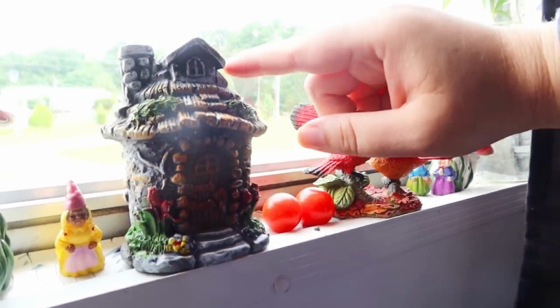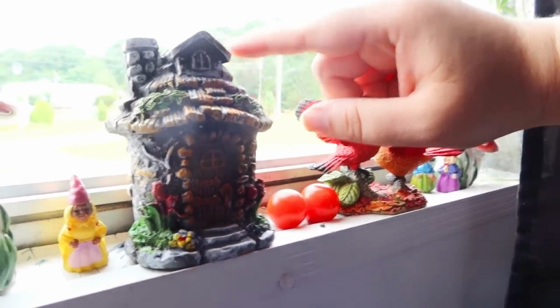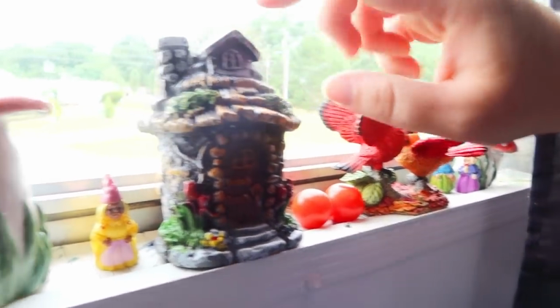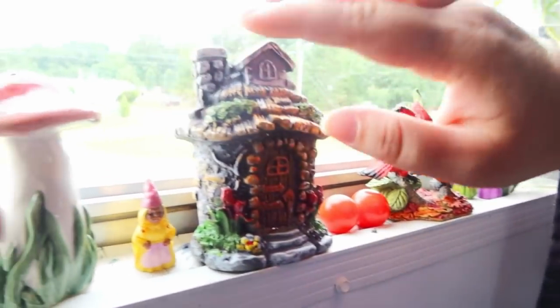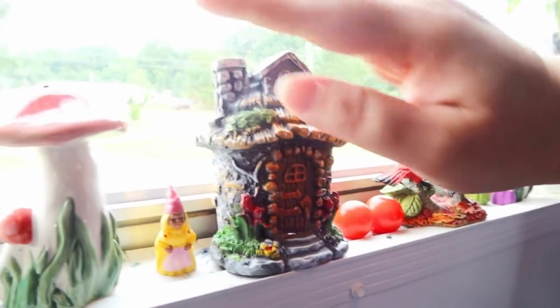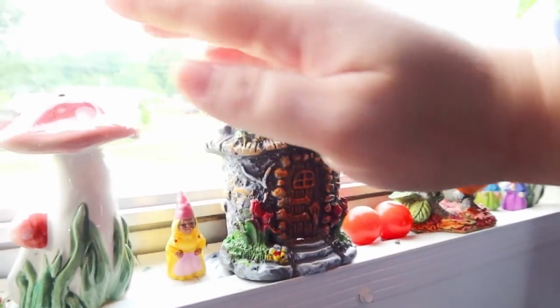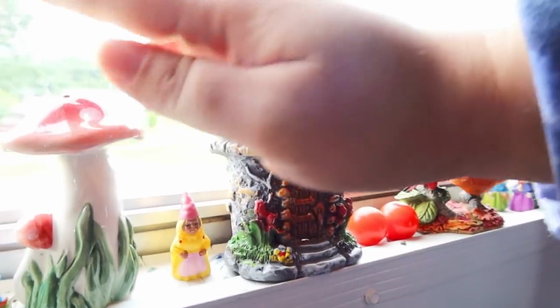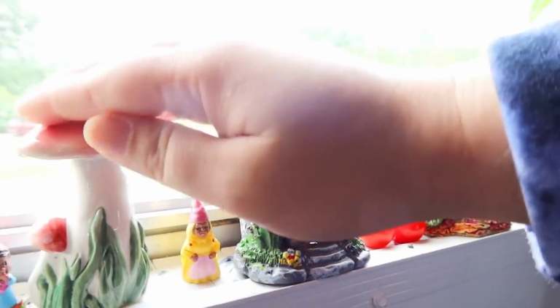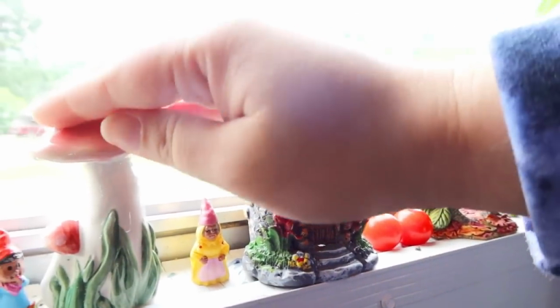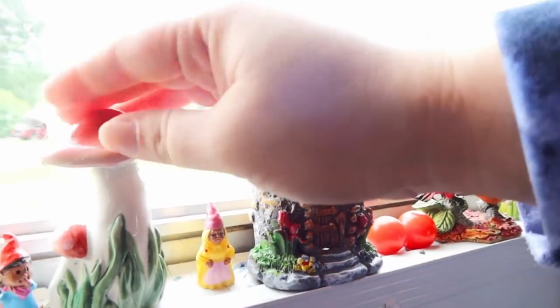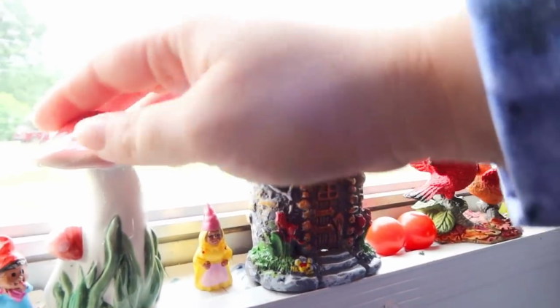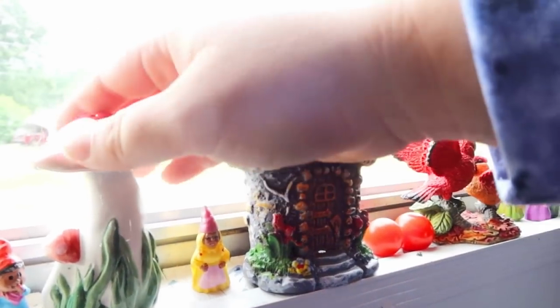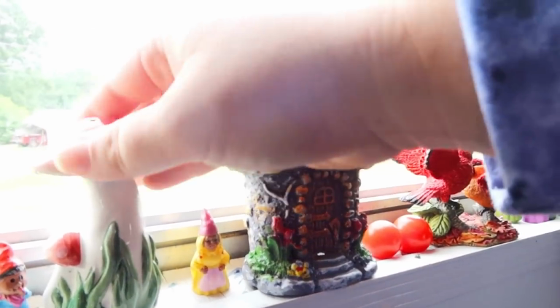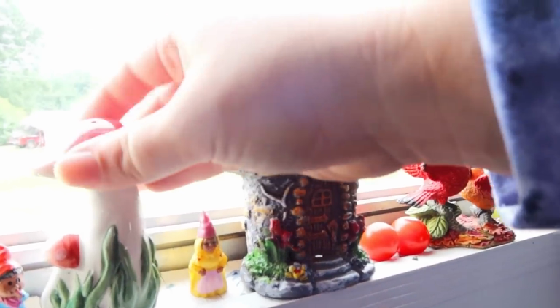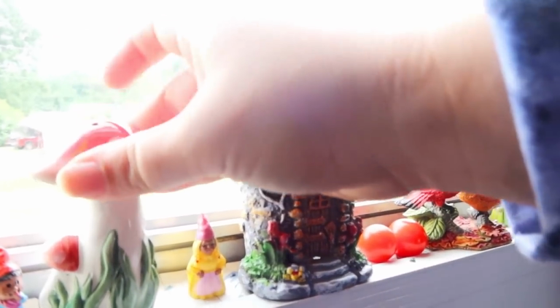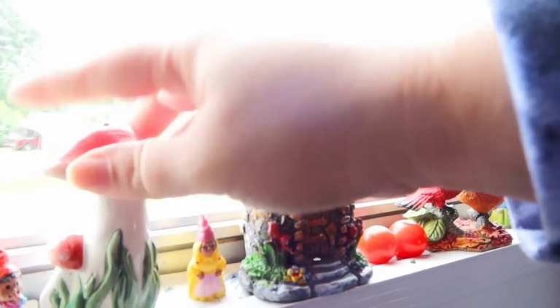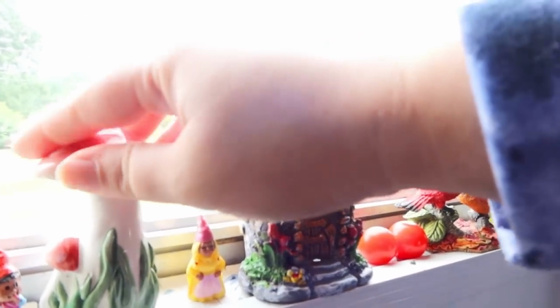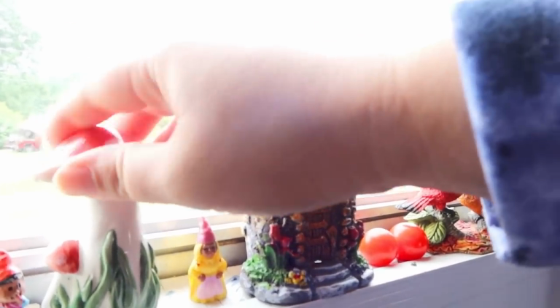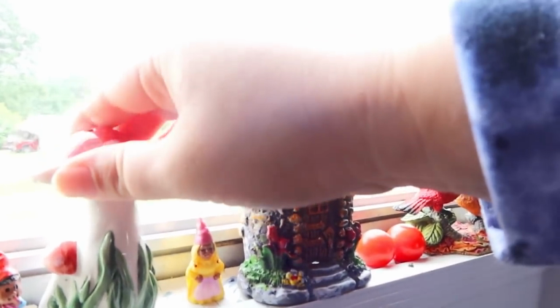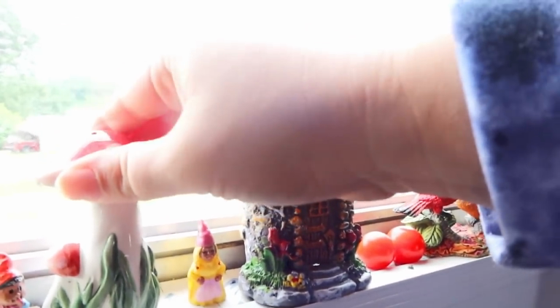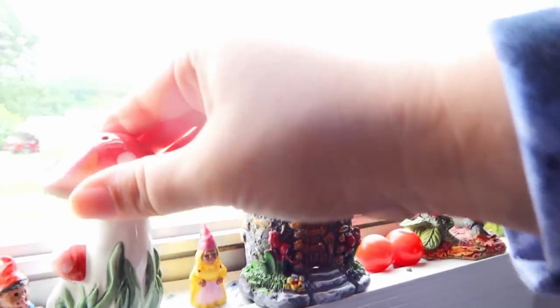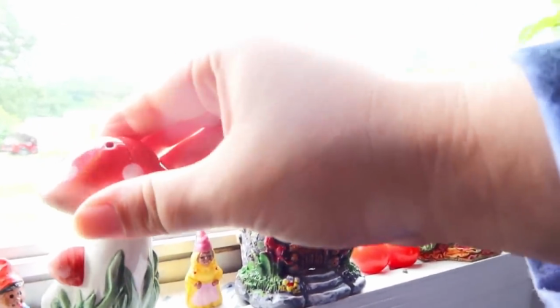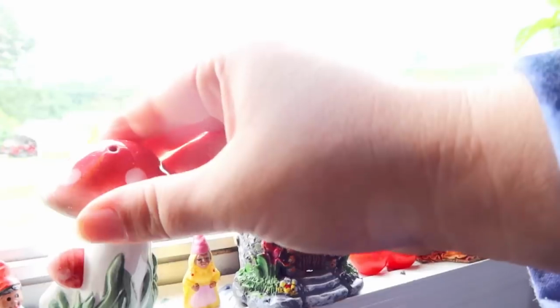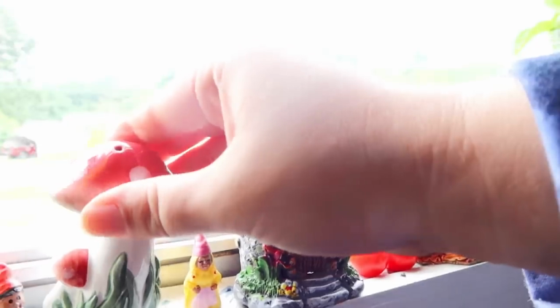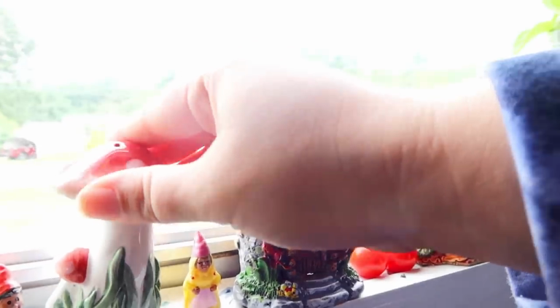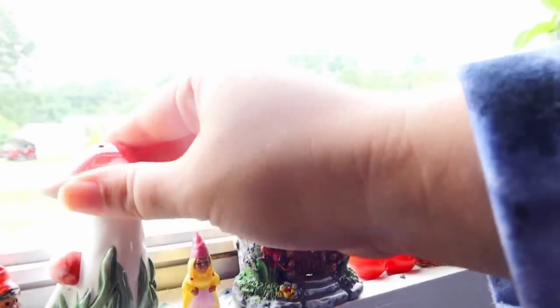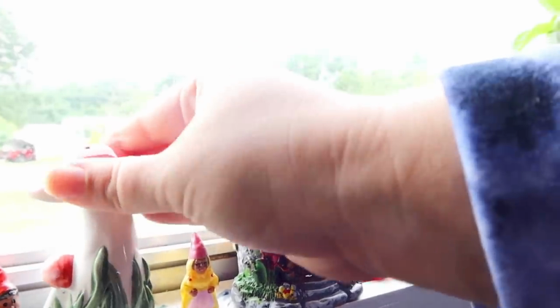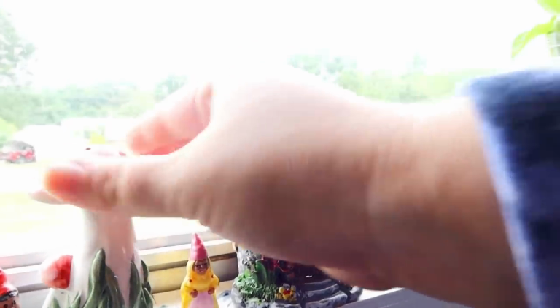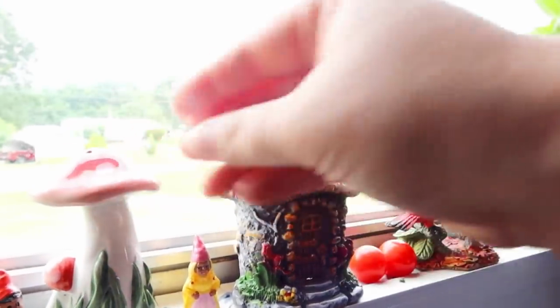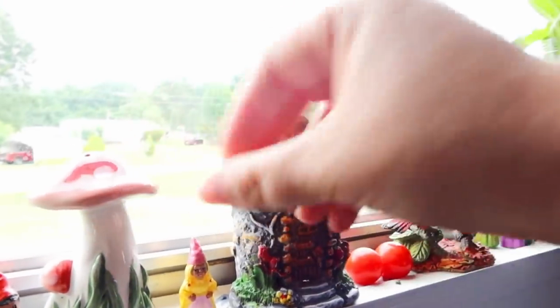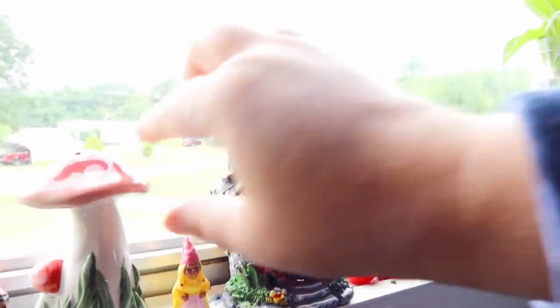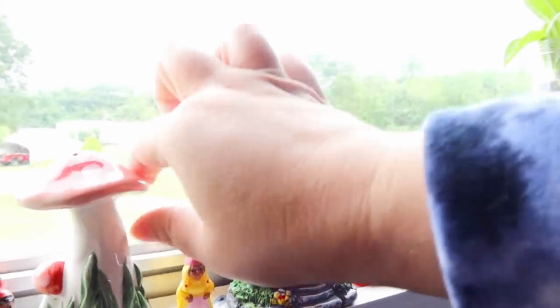And then these are actually salt and pepper shakers. I have ants — I've been trying really hard to keep everything clean.